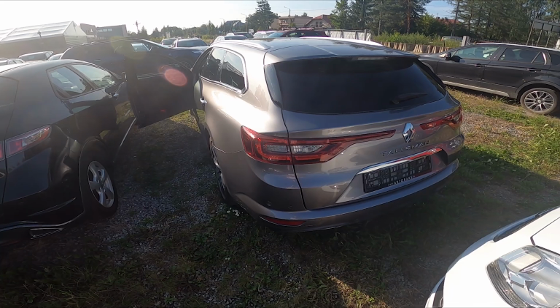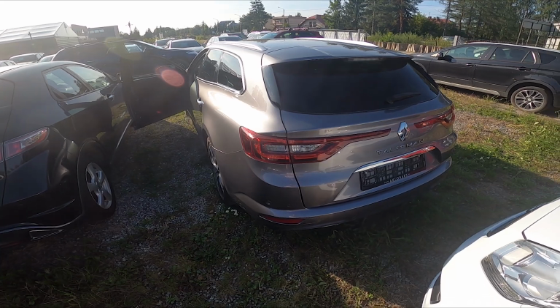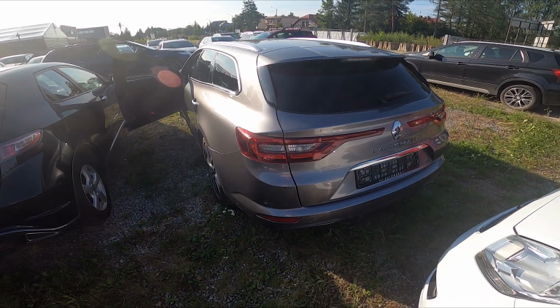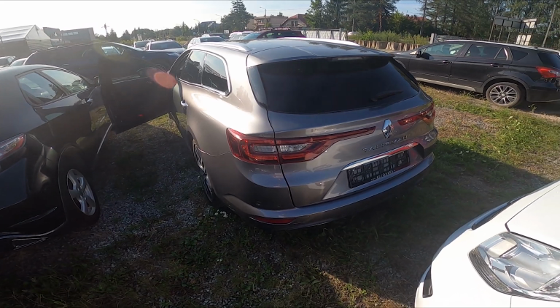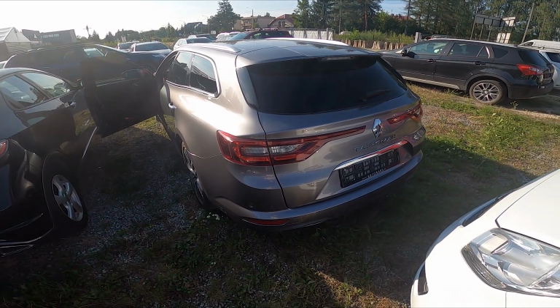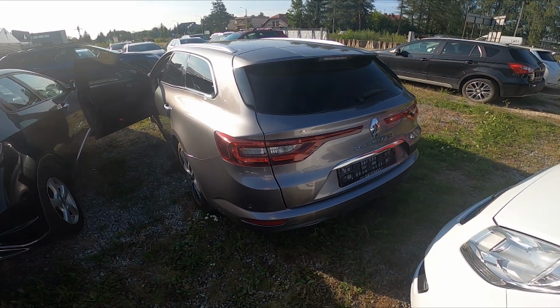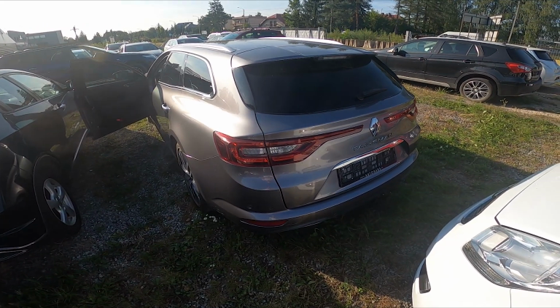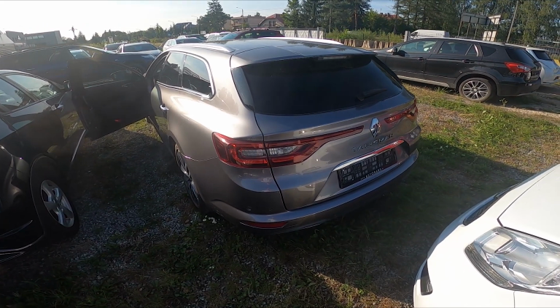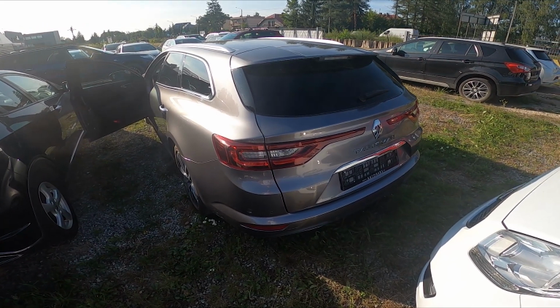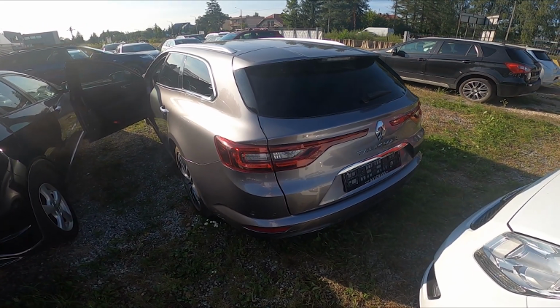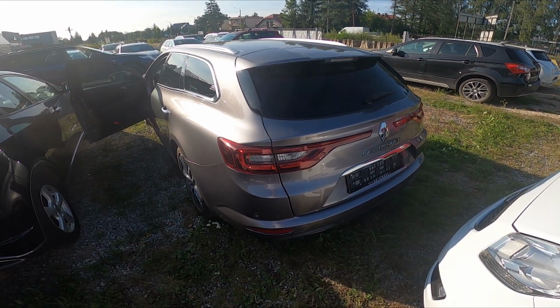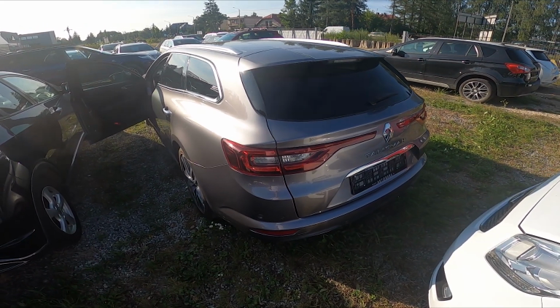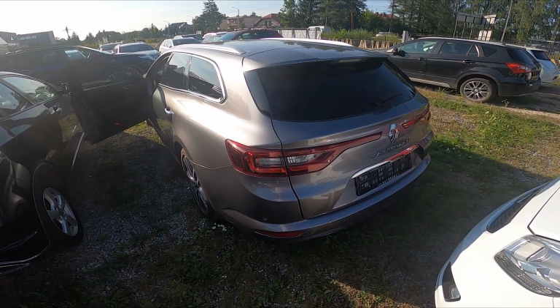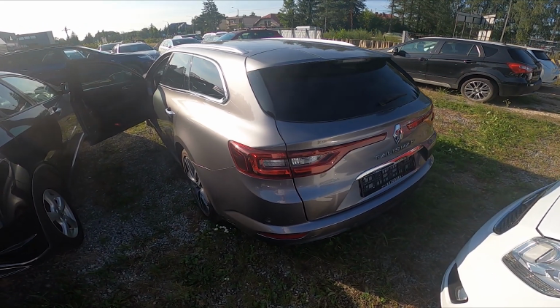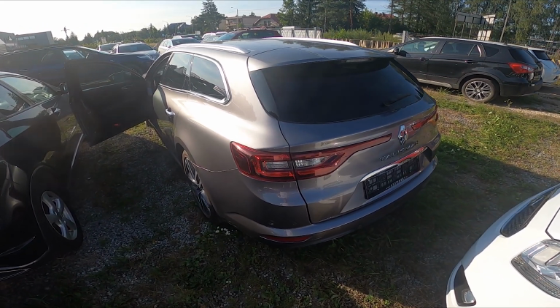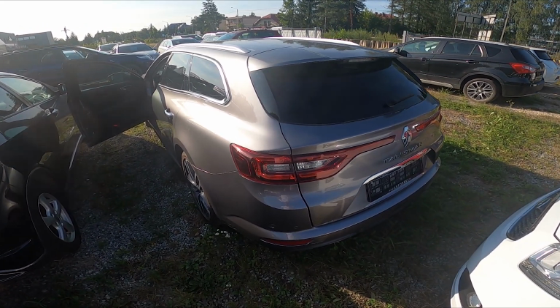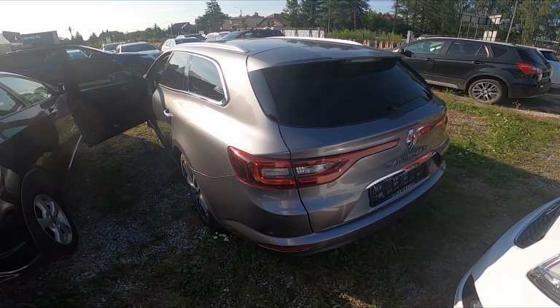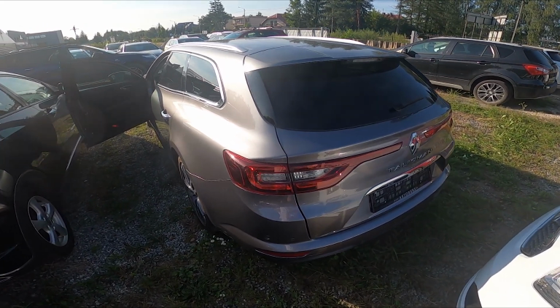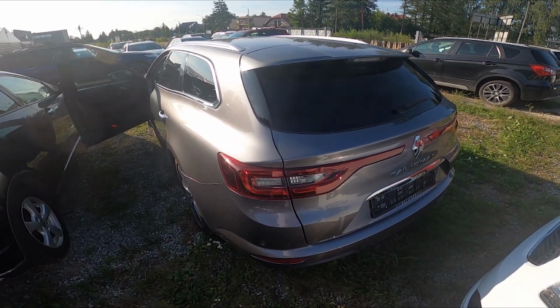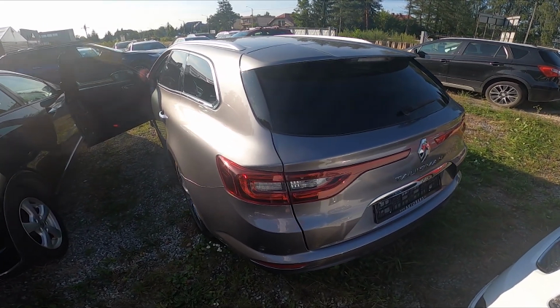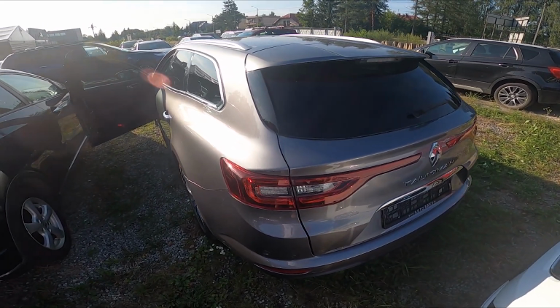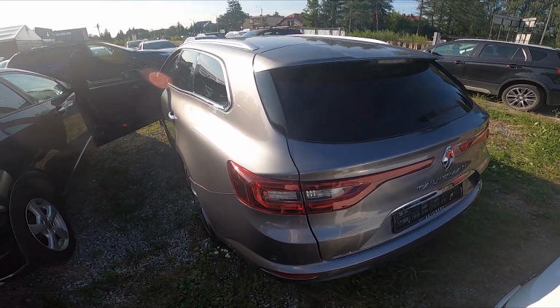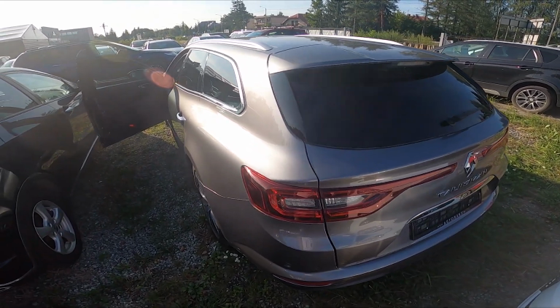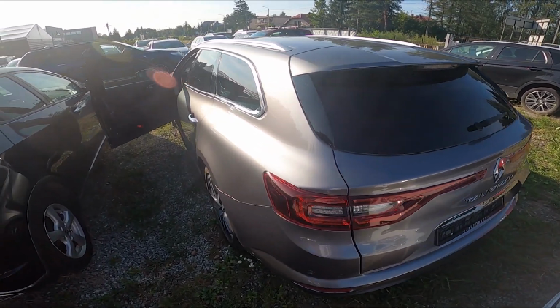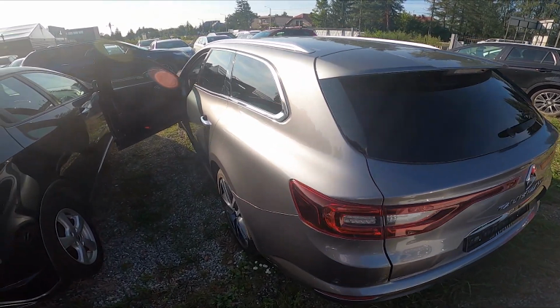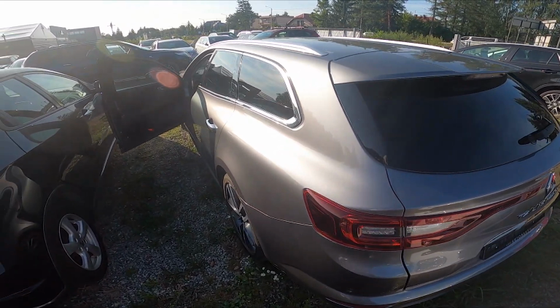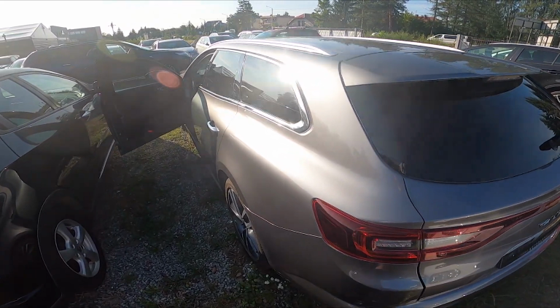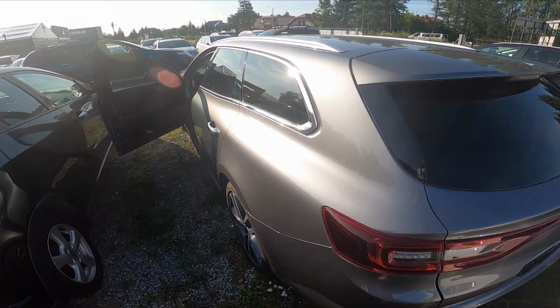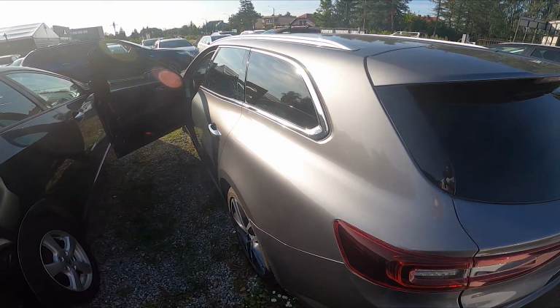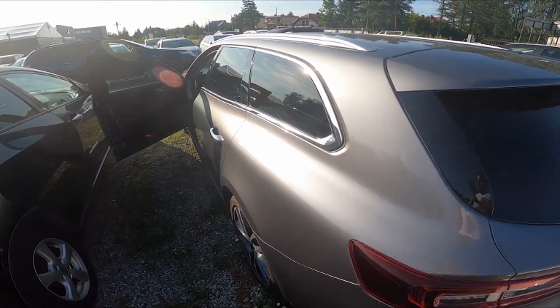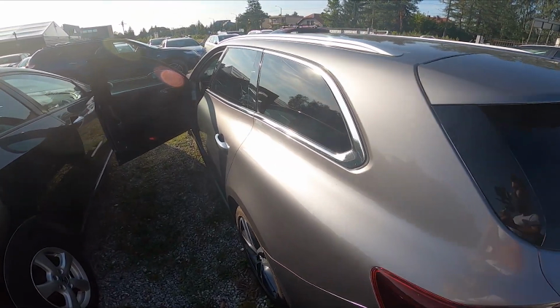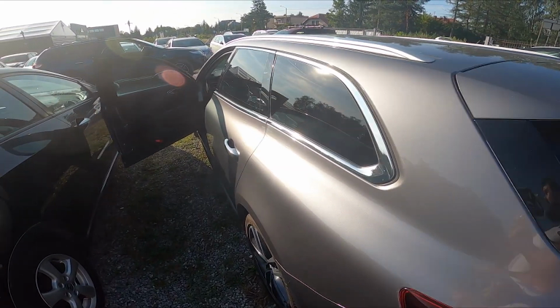Hello, in front of me I've got a Renault Talisman. In this video I'll show you where the sticker with recommended tire pressure is.